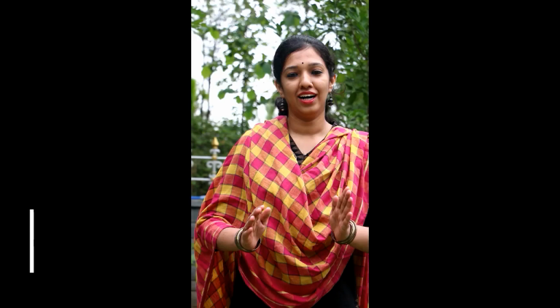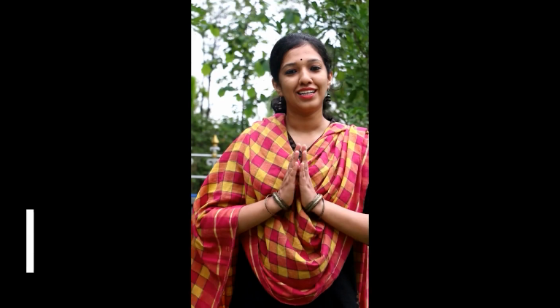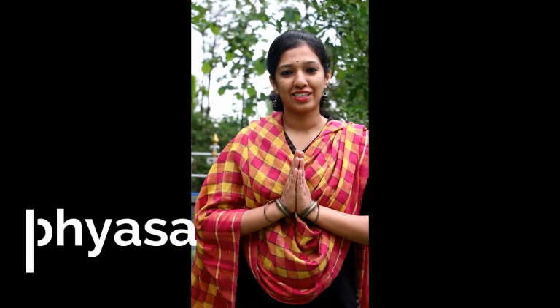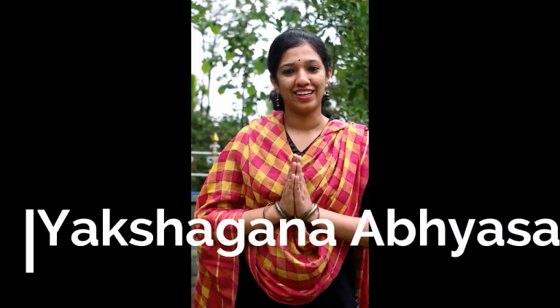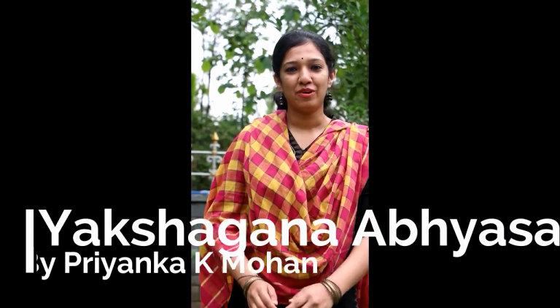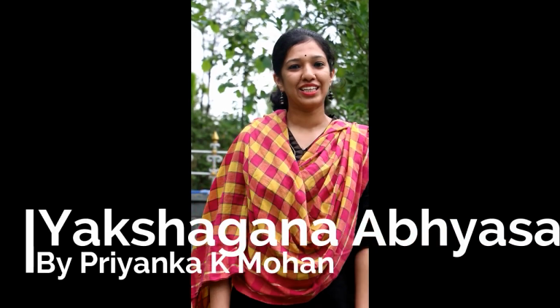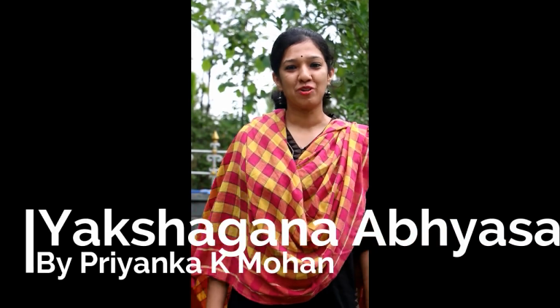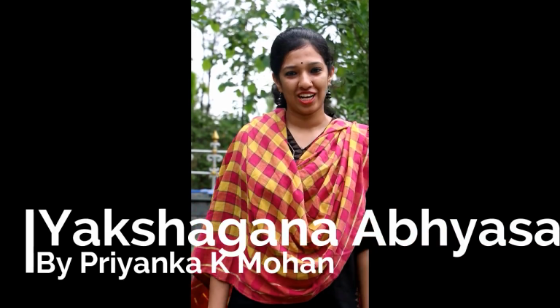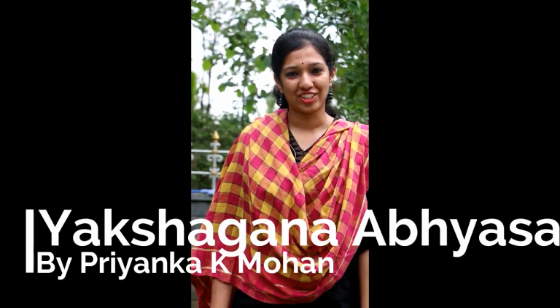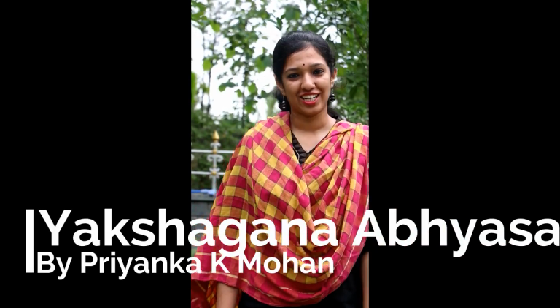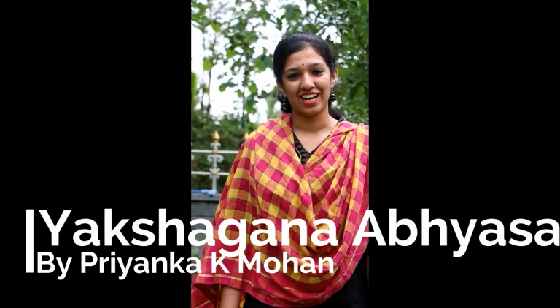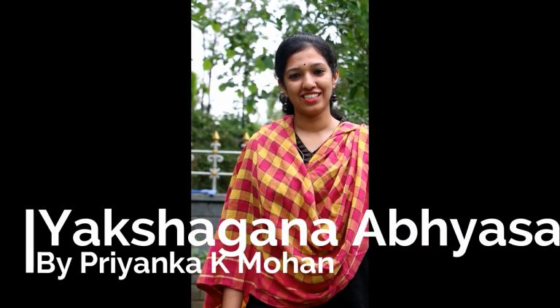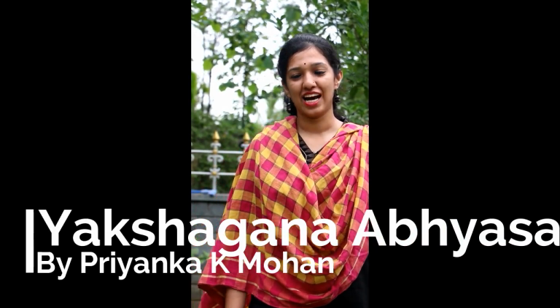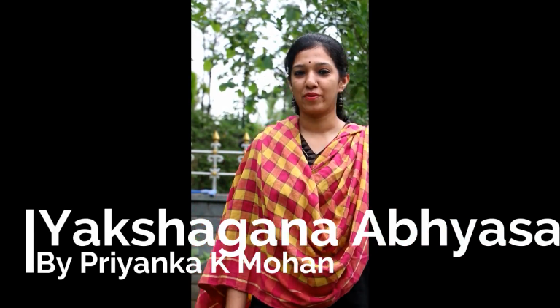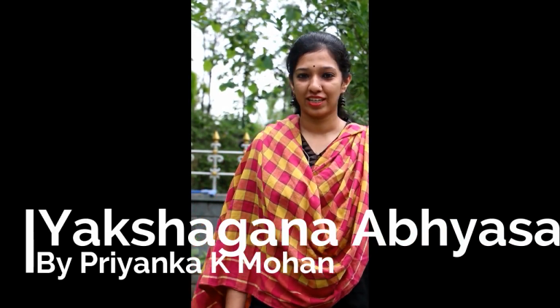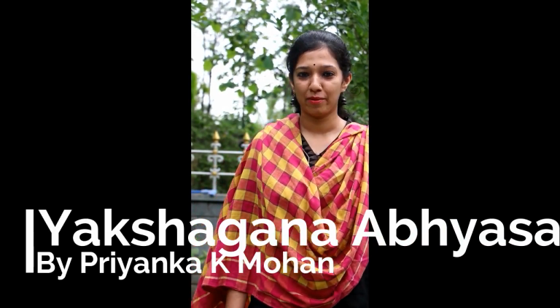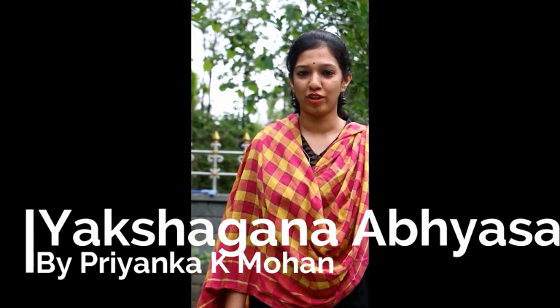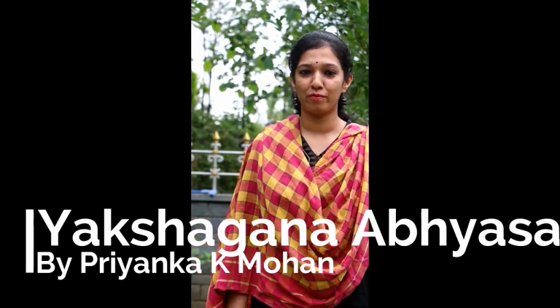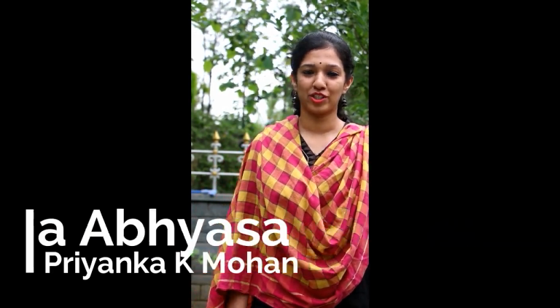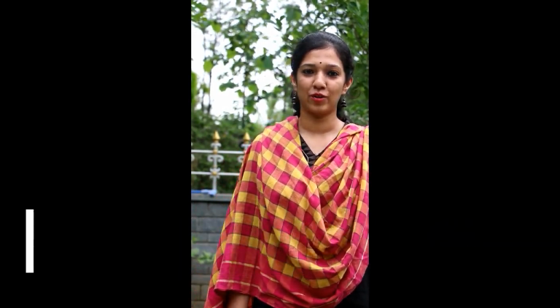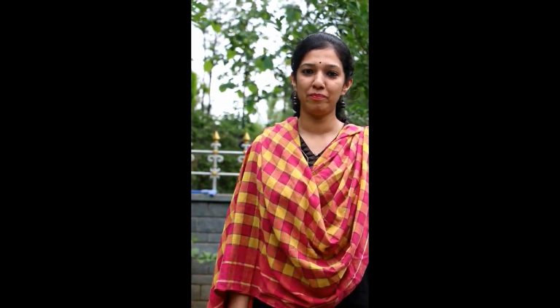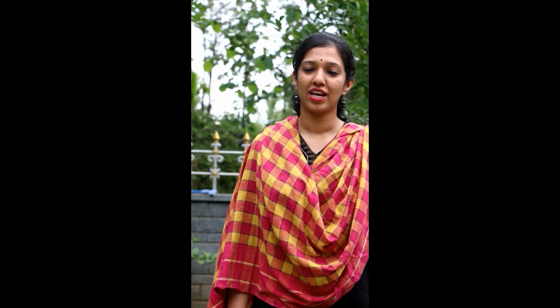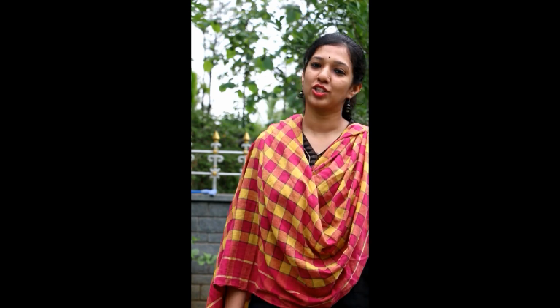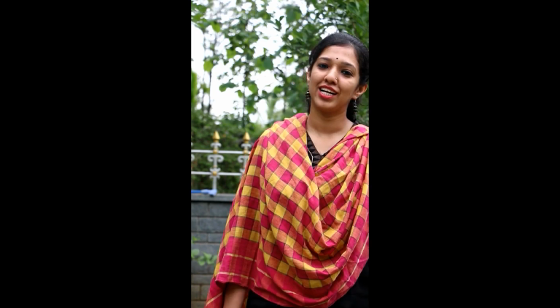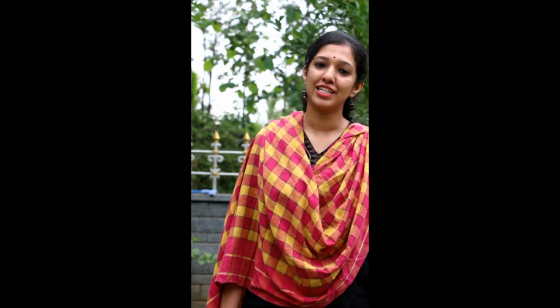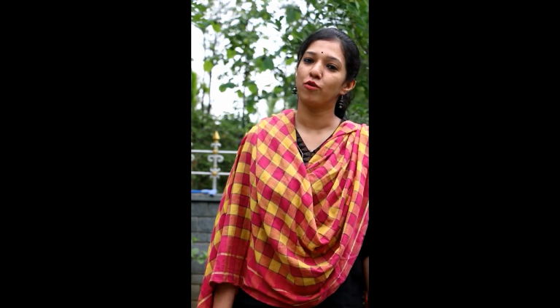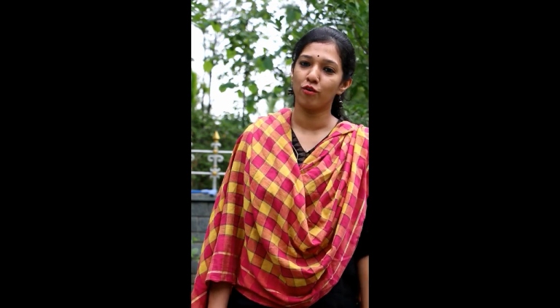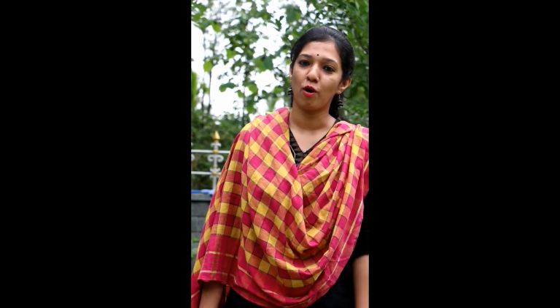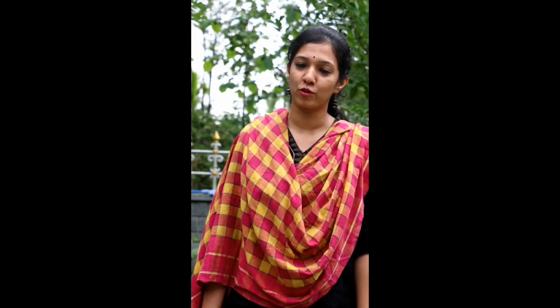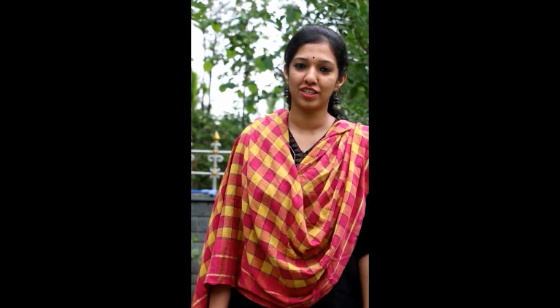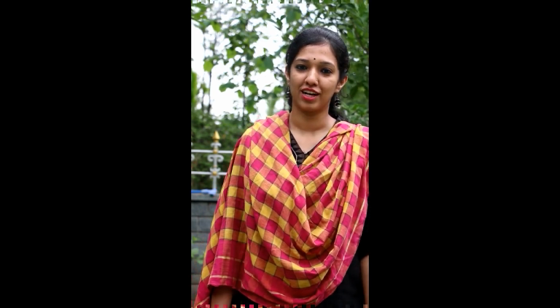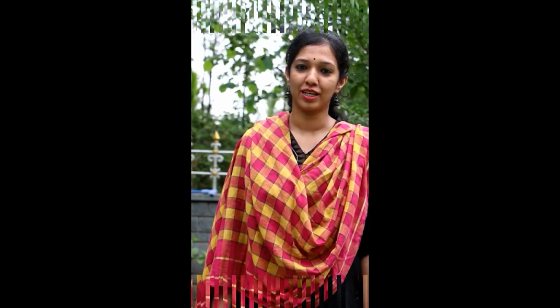Namaskara! Welcome to online Yakshagana classes. I am Priyanka K. Mohan from Yakshadeguna. Yakshagana is a folk form of coastal Karnataka.